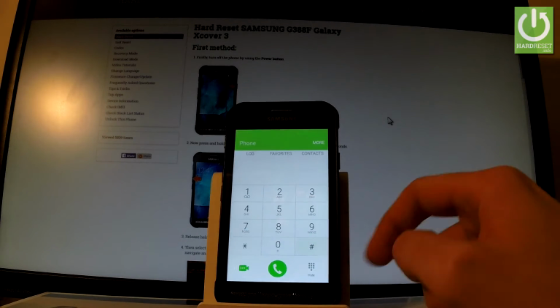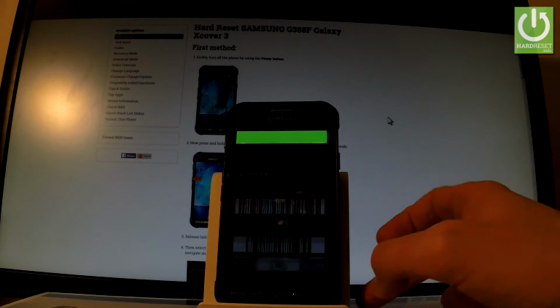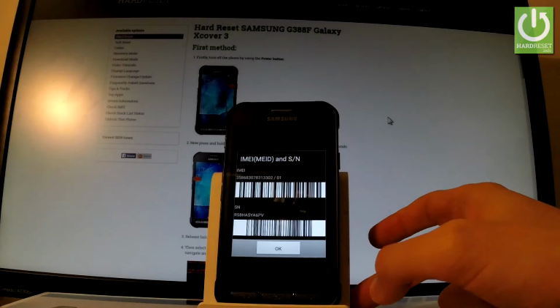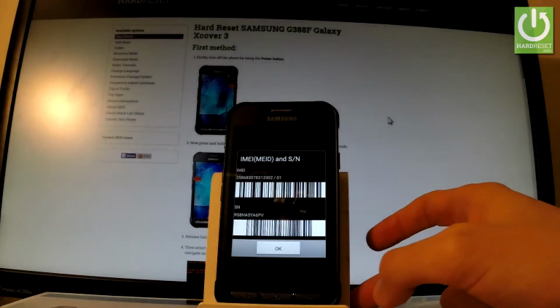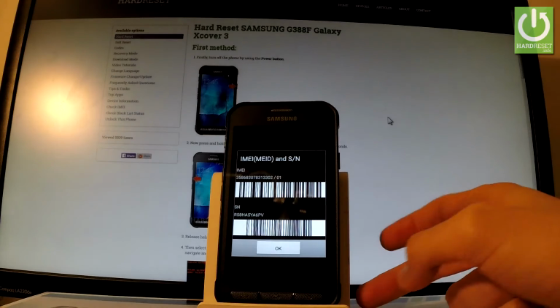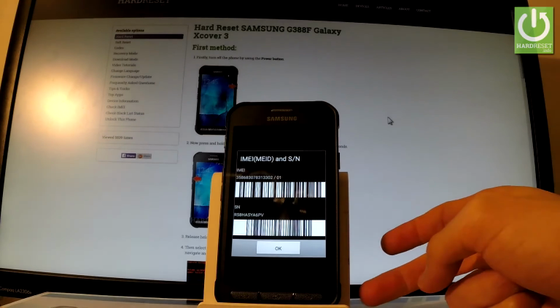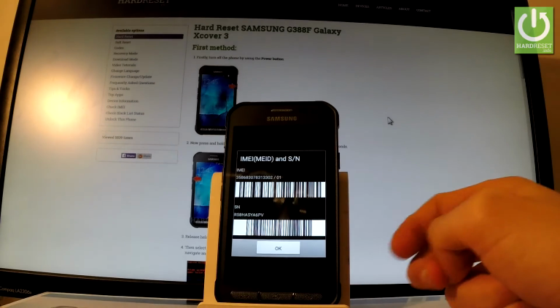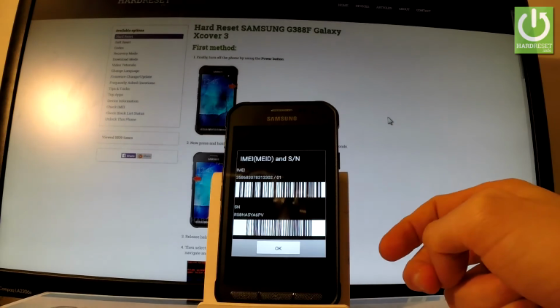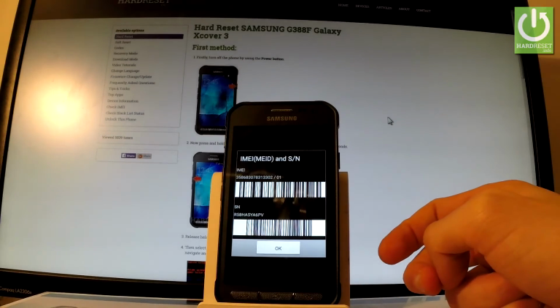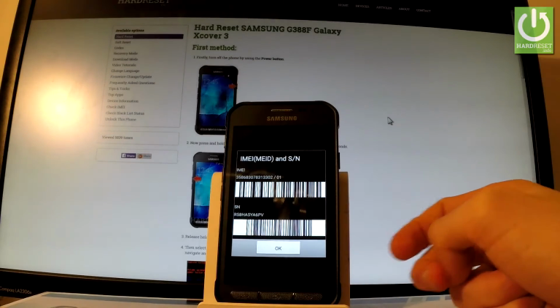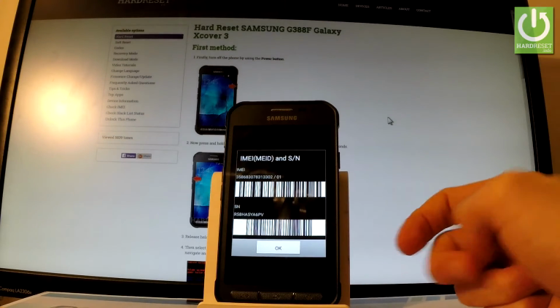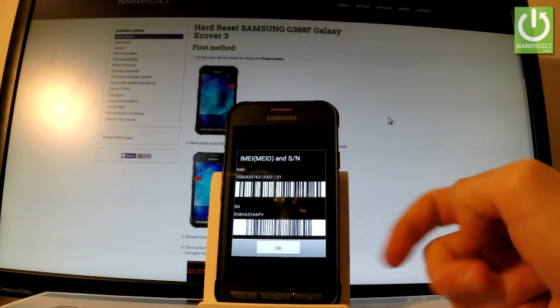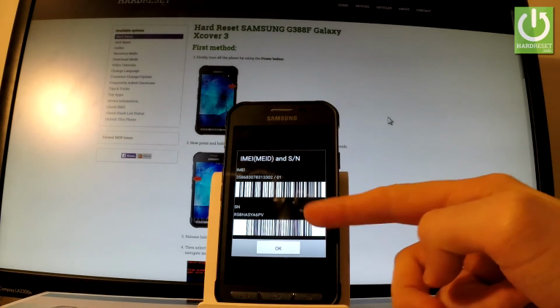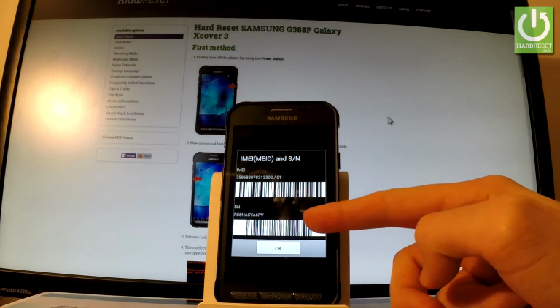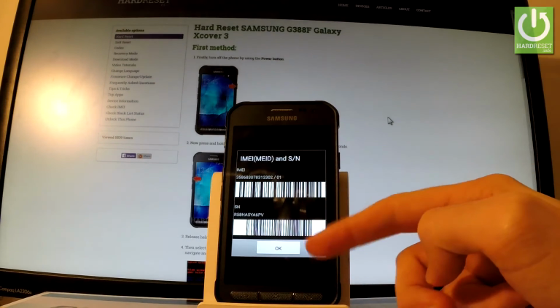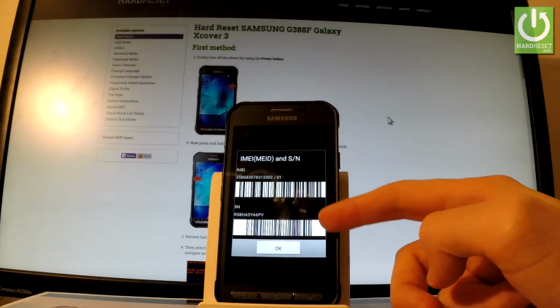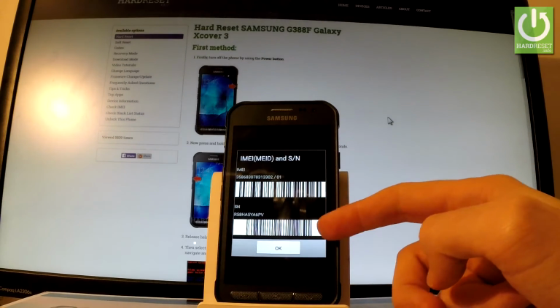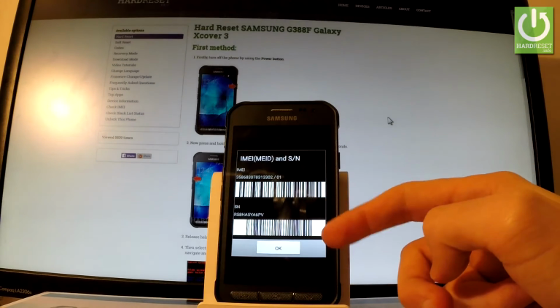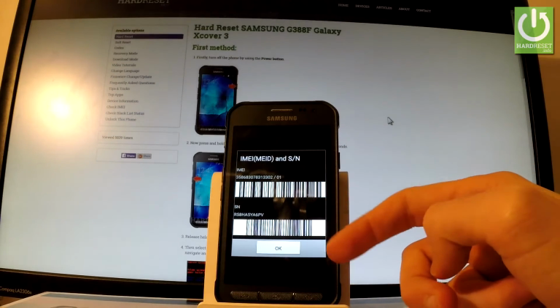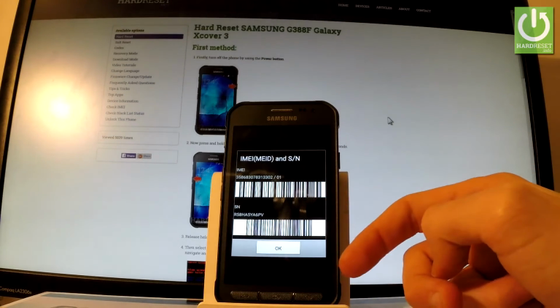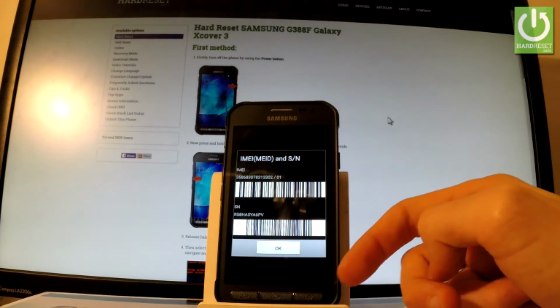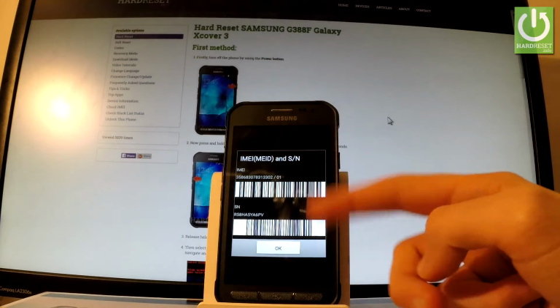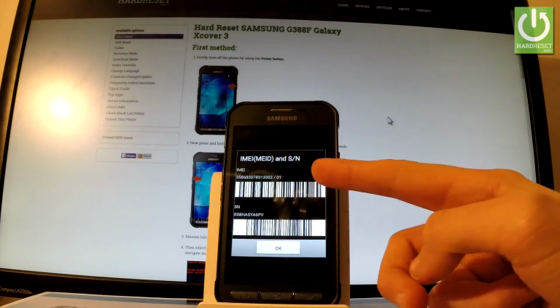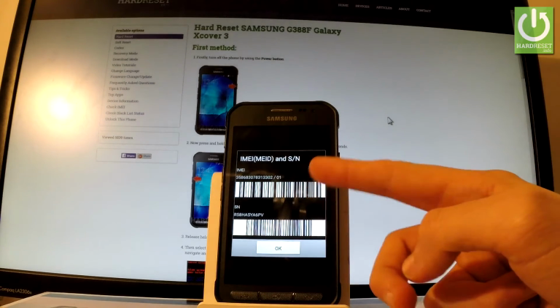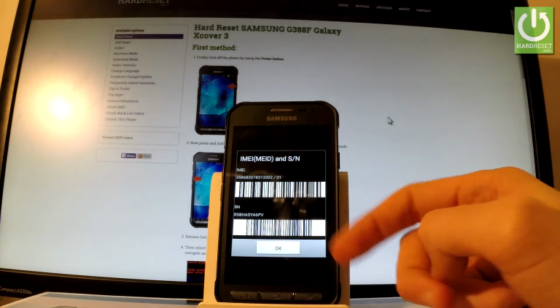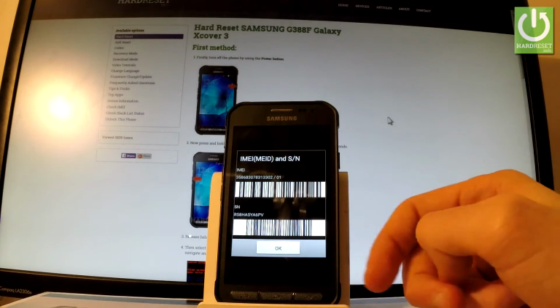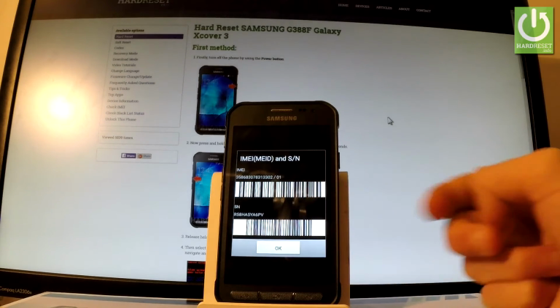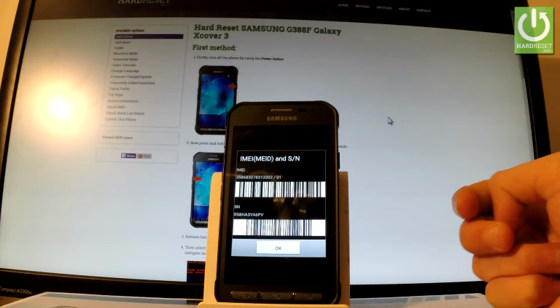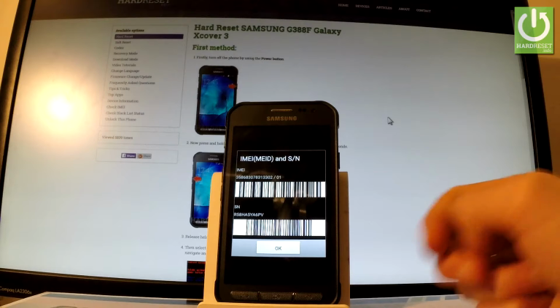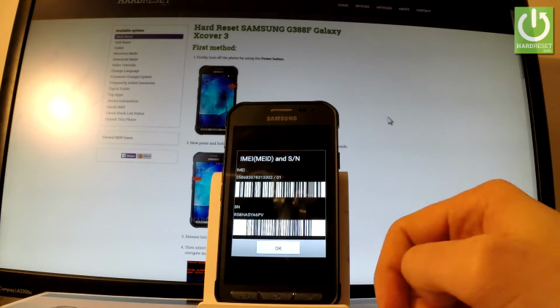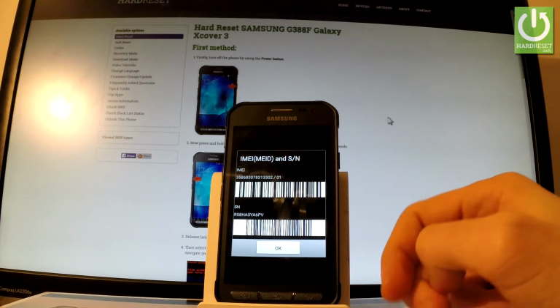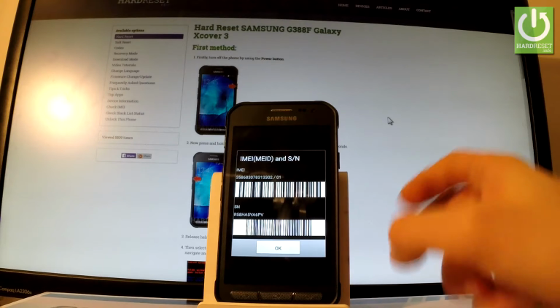As you can see, the IMEI number just pops up. You can also read the serial number from the following screen and you can use the barcodes of those numbers.